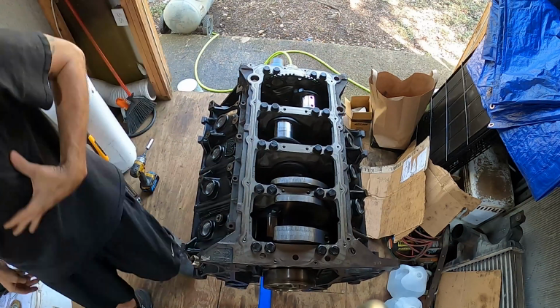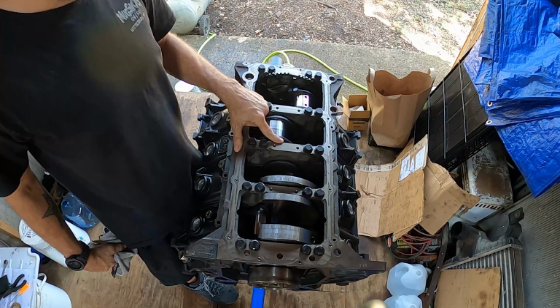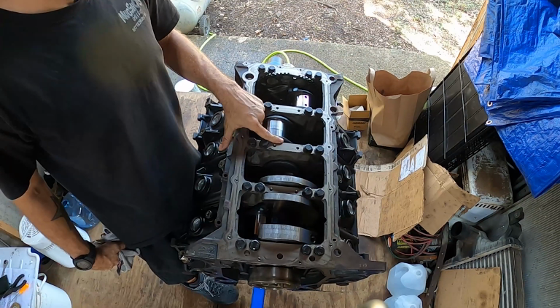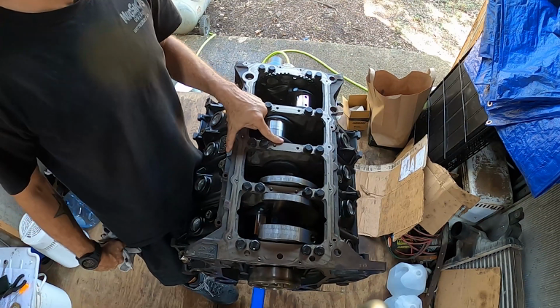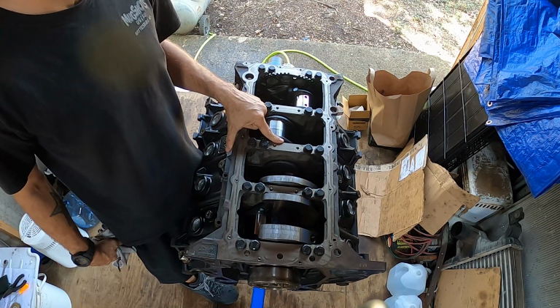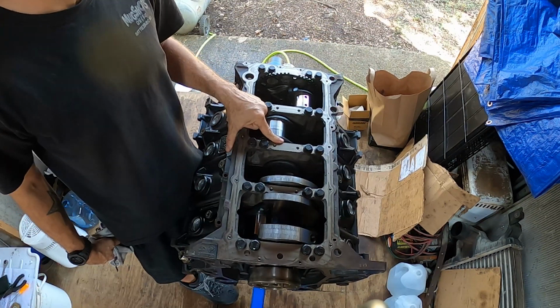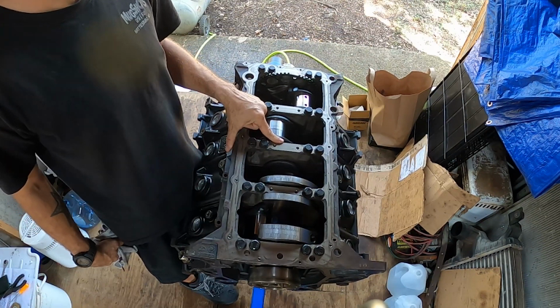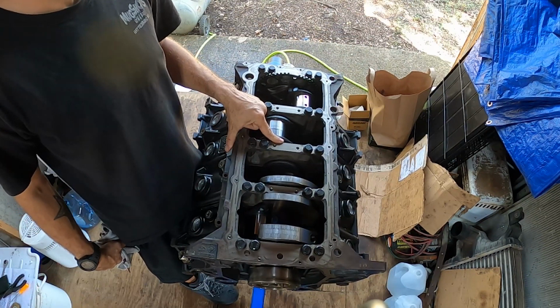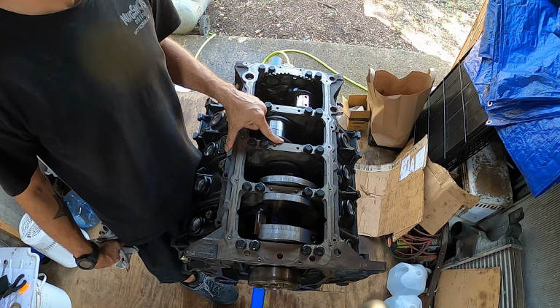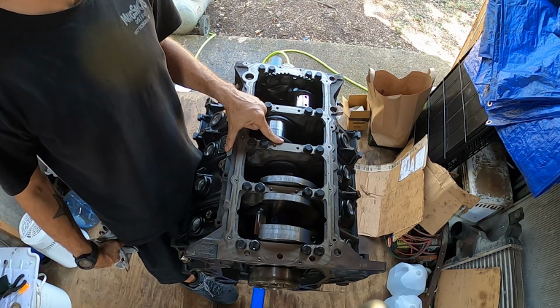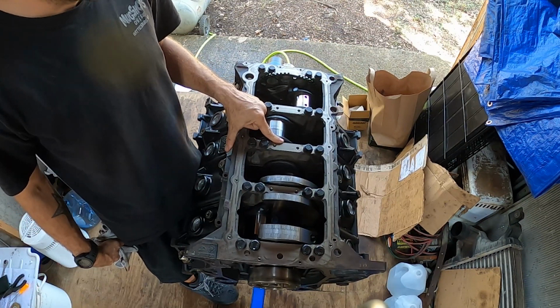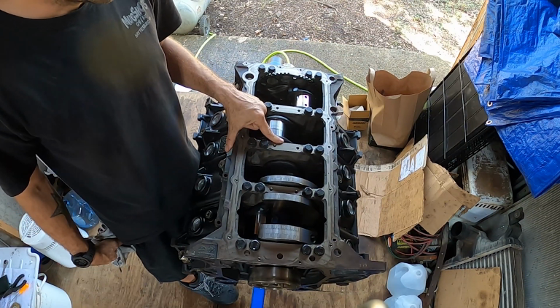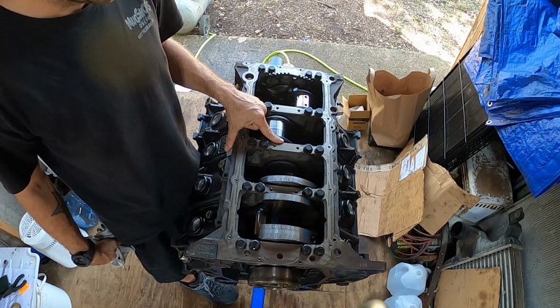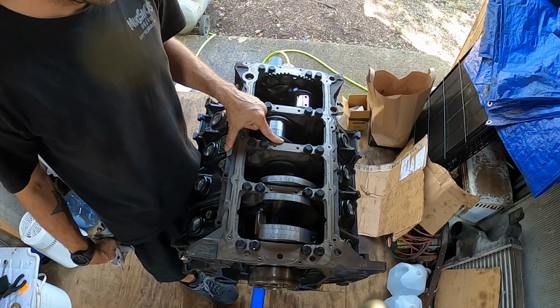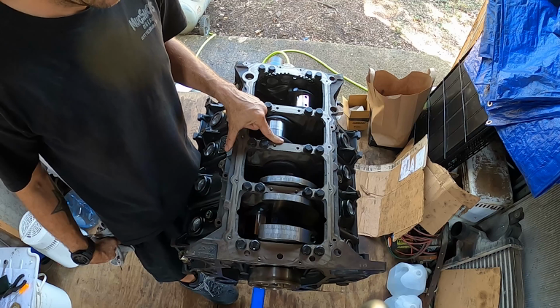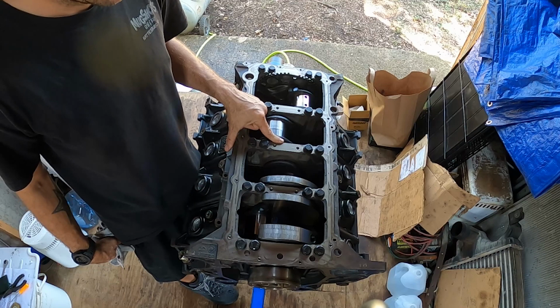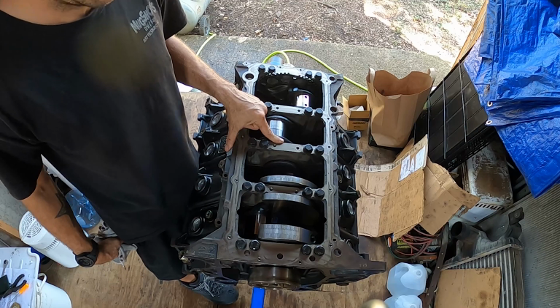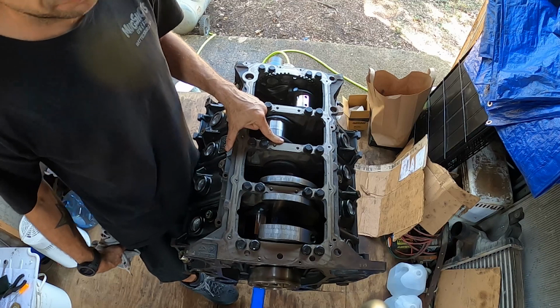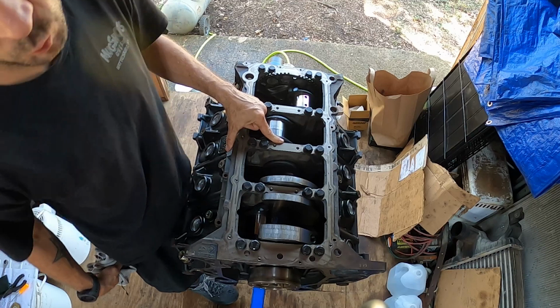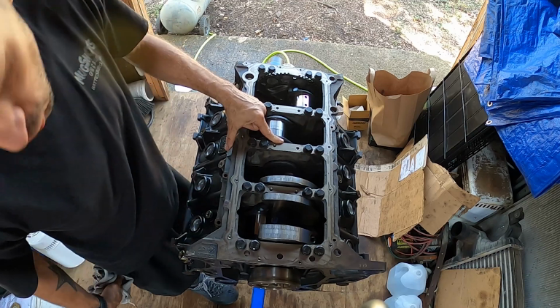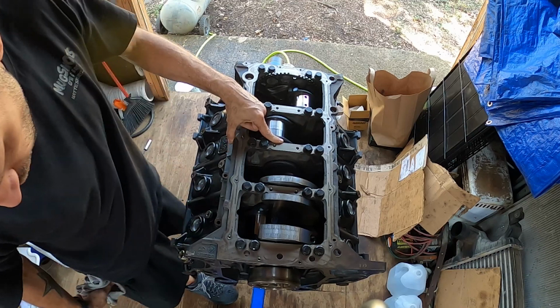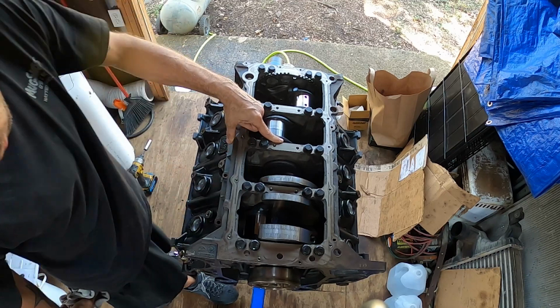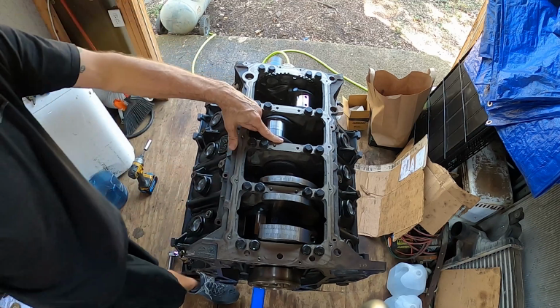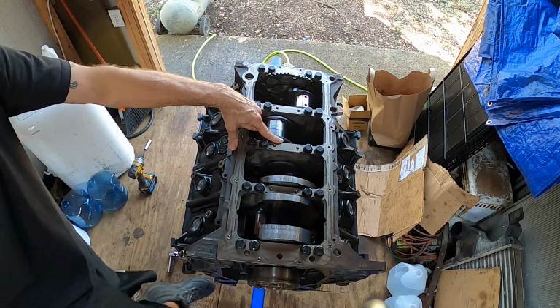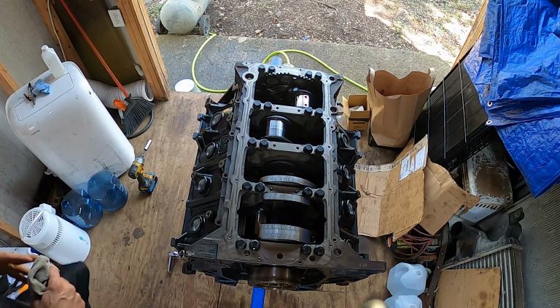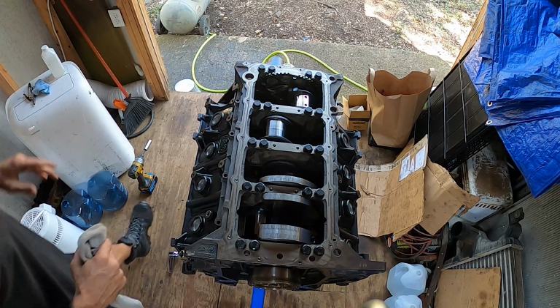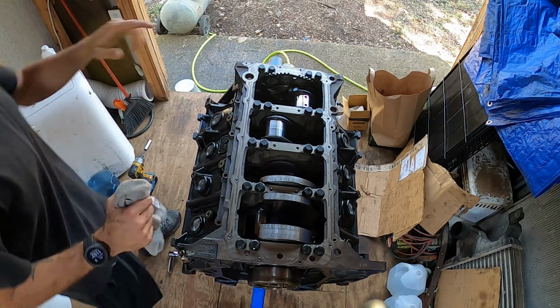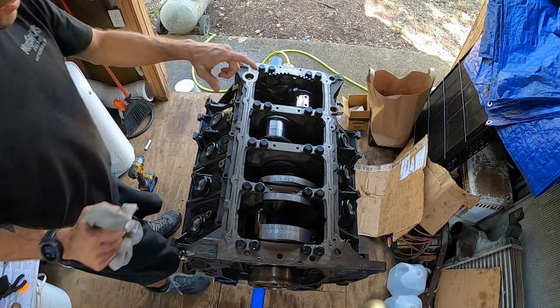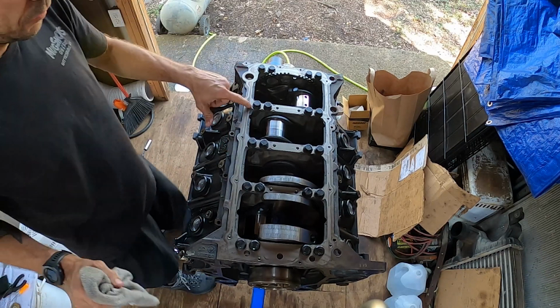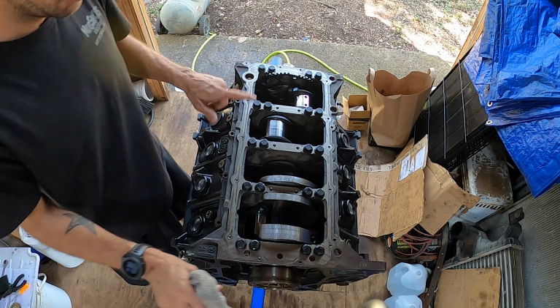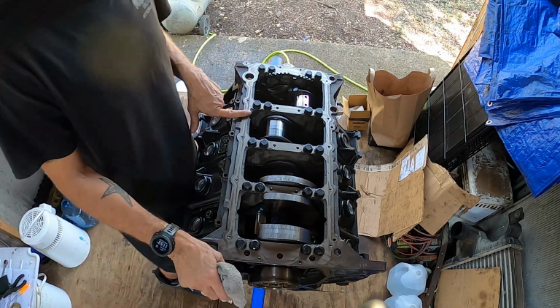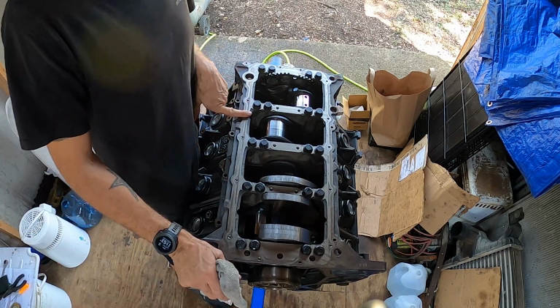I'm going to go by Navistar's torque specs, which are 110, 130, 170.